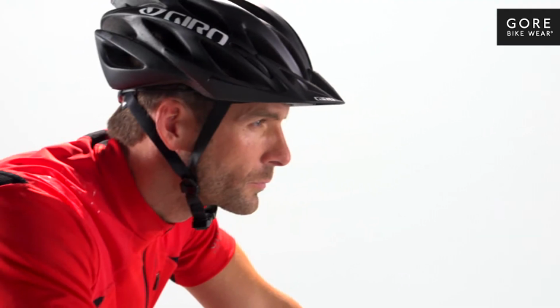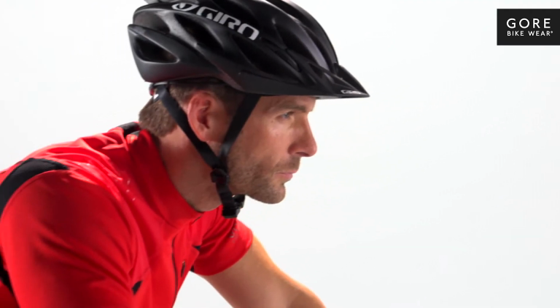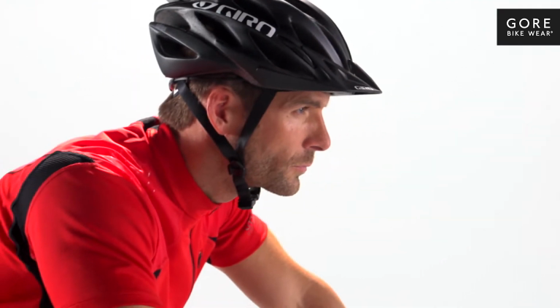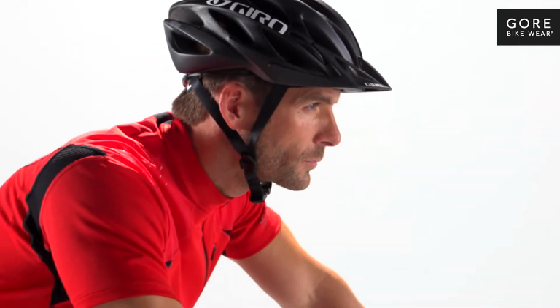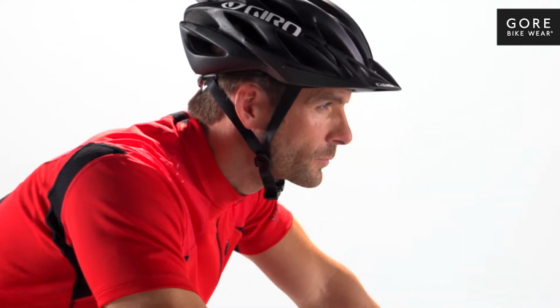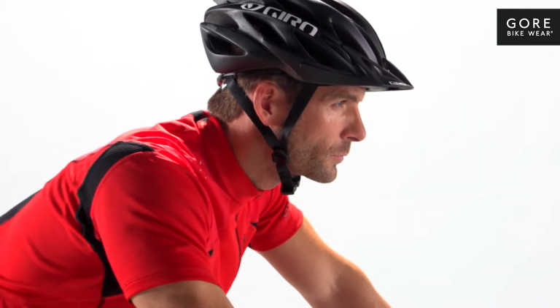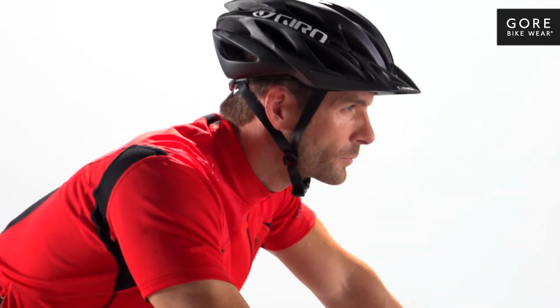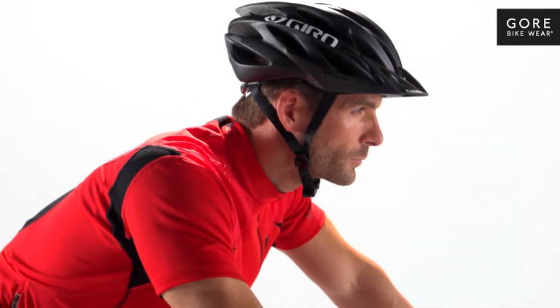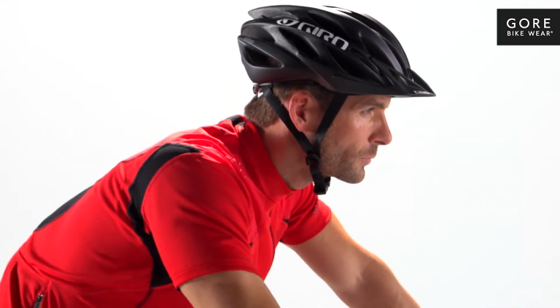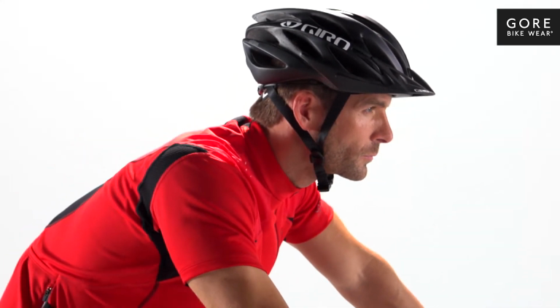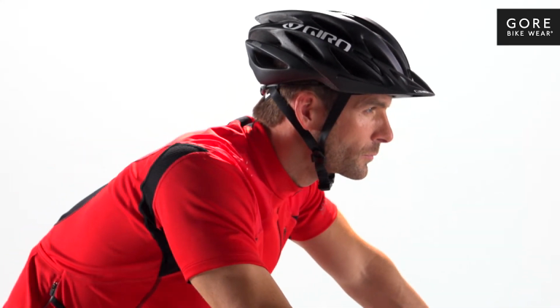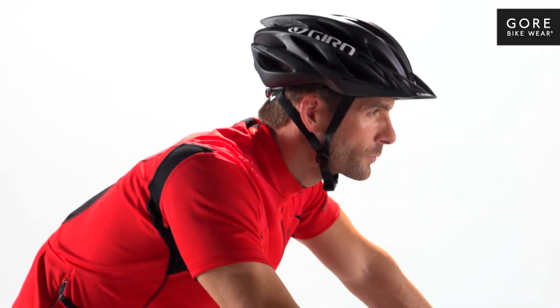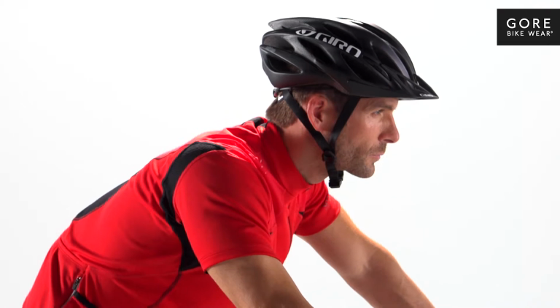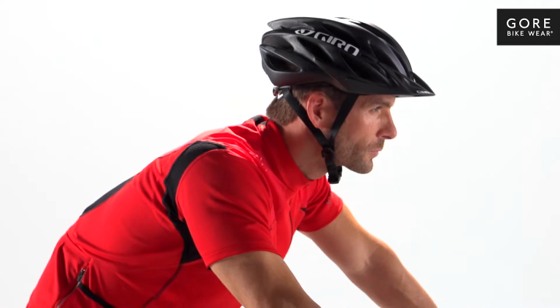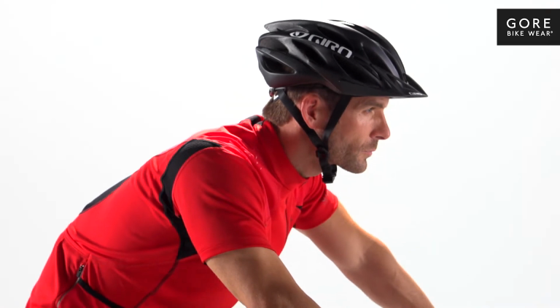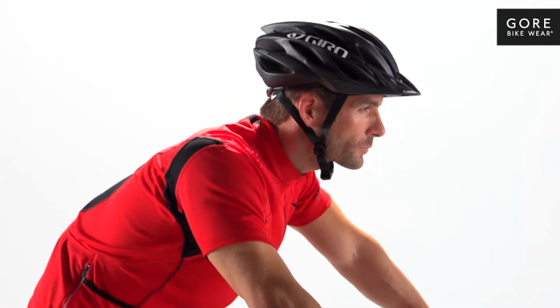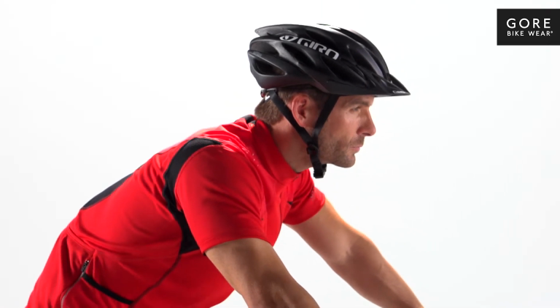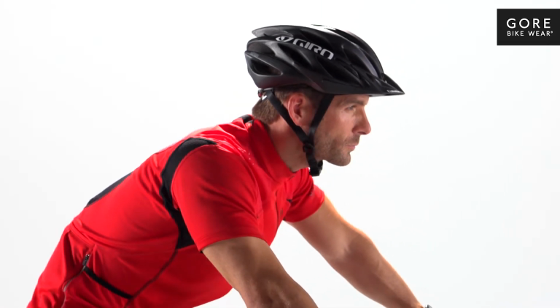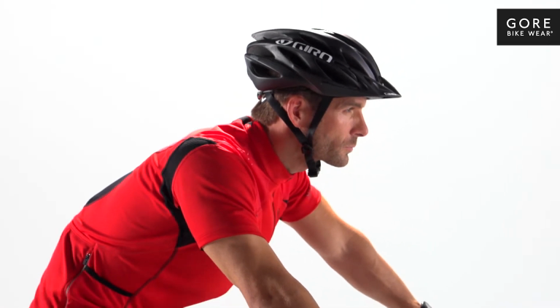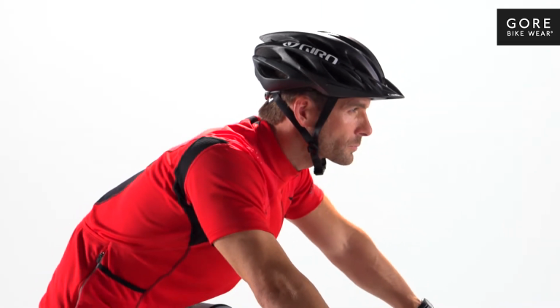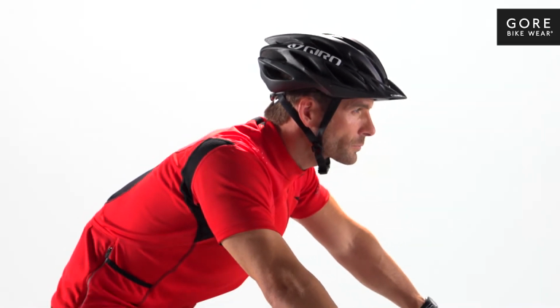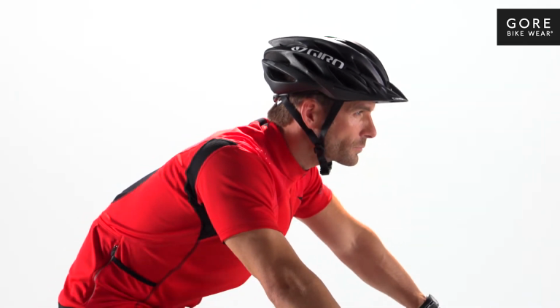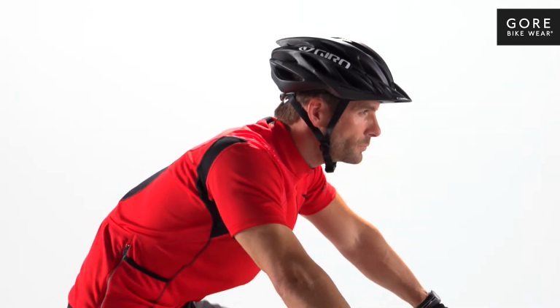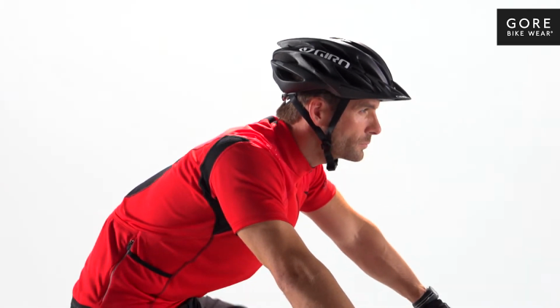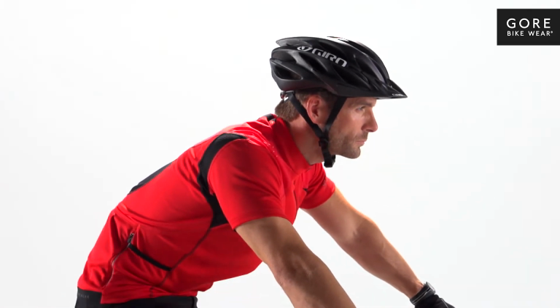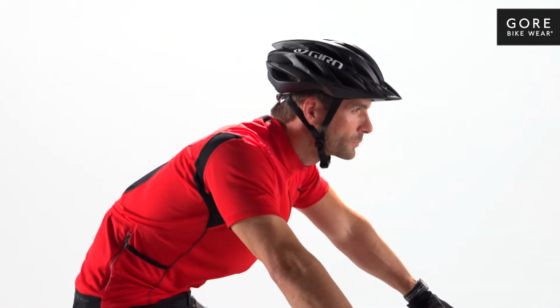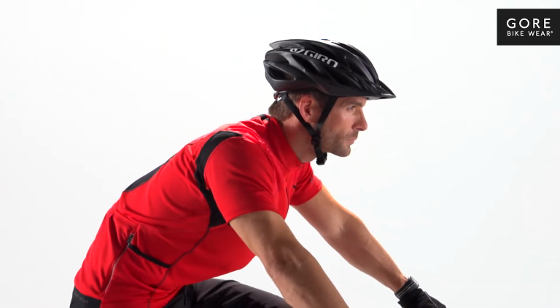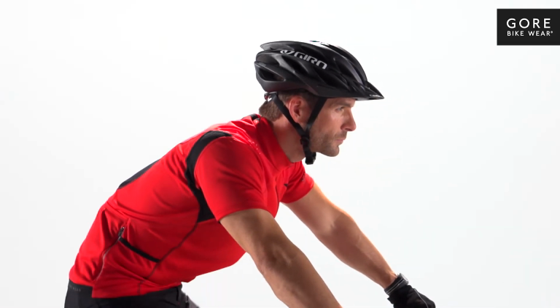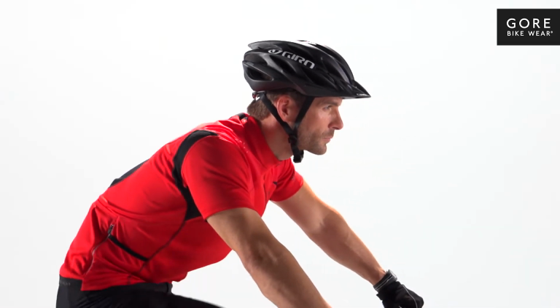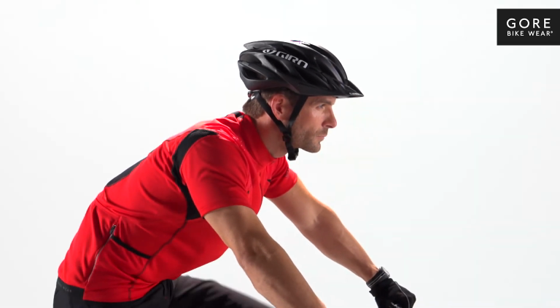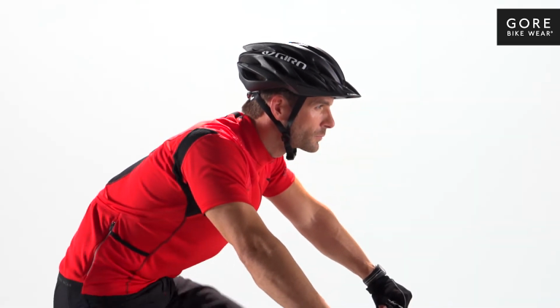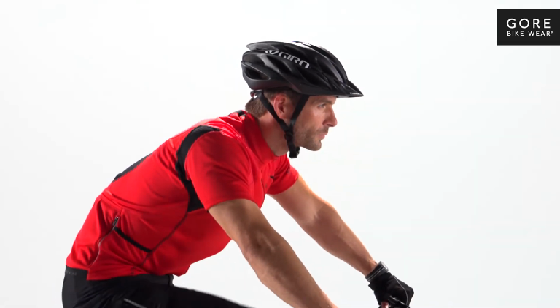When you need a durable, lightweight jersey perfect for crushing the trails, you'll want the Alp Cross 3.0 jersey bike wear.